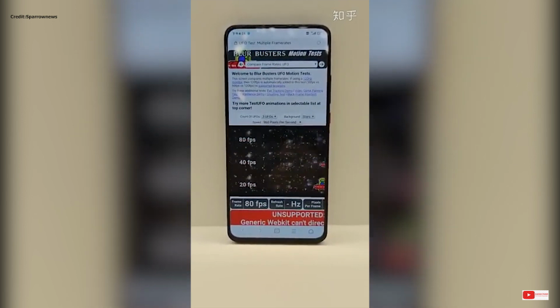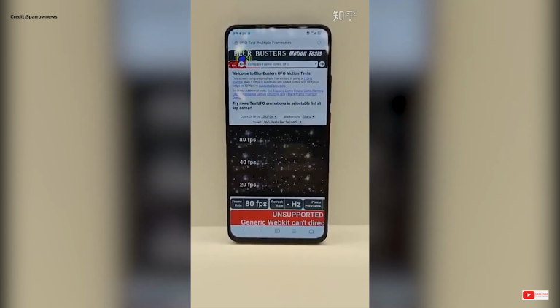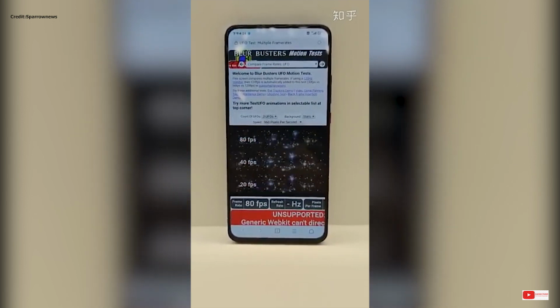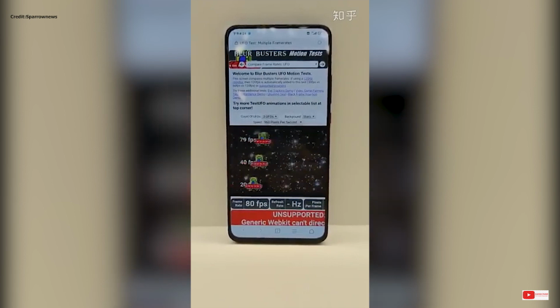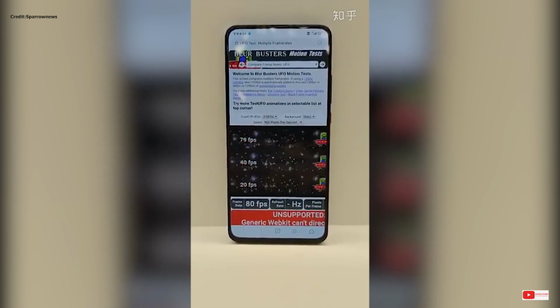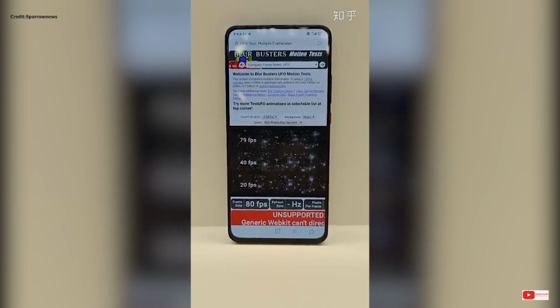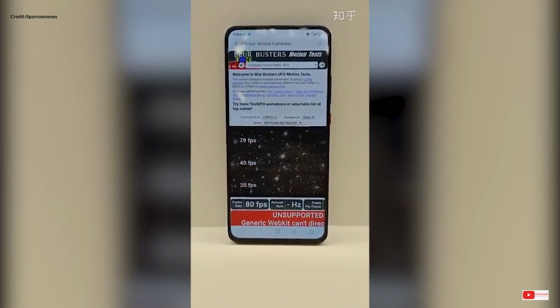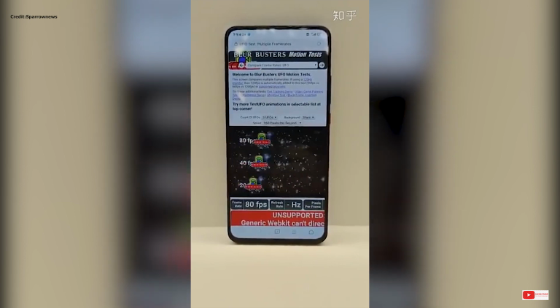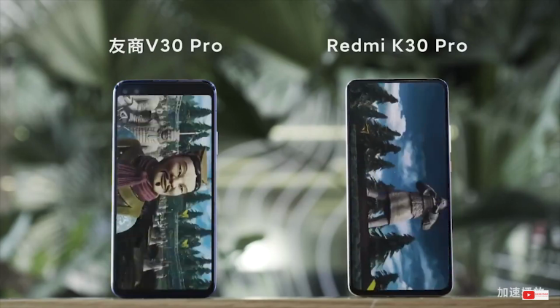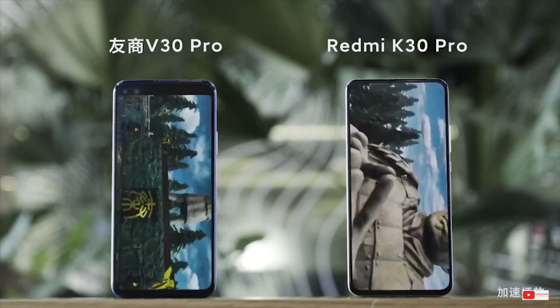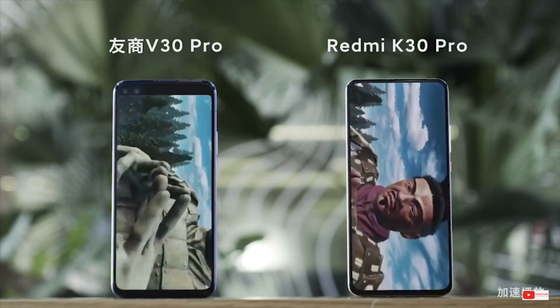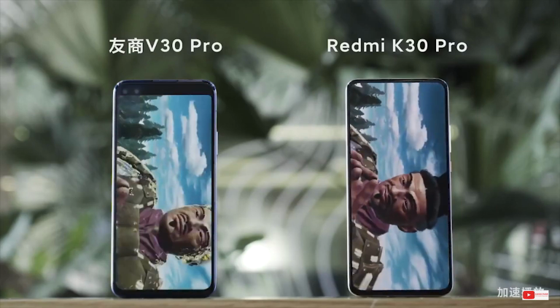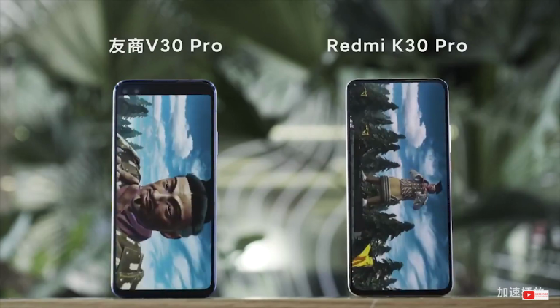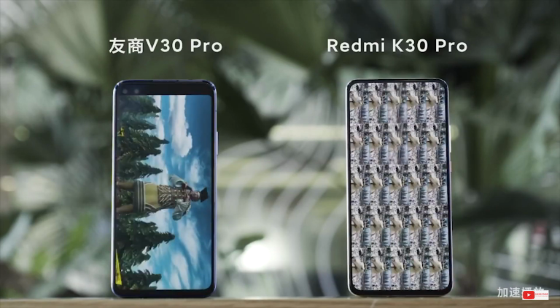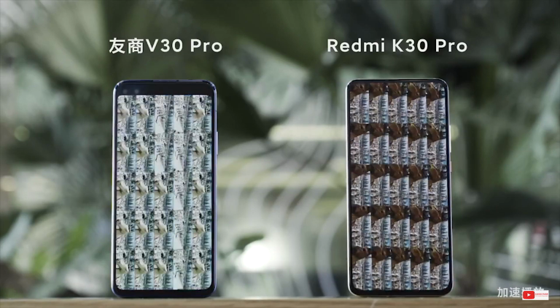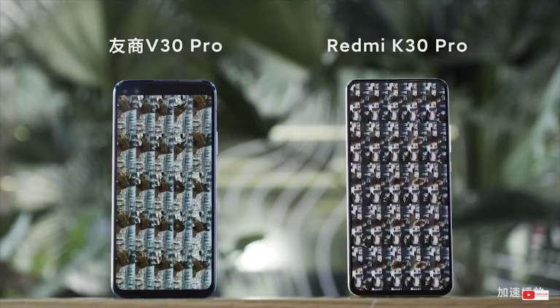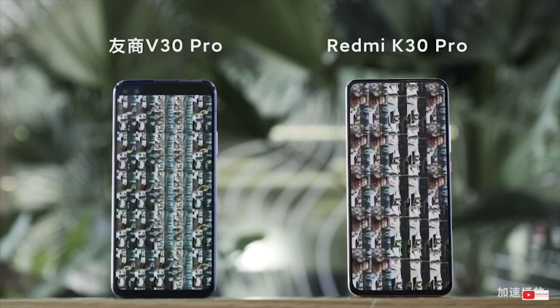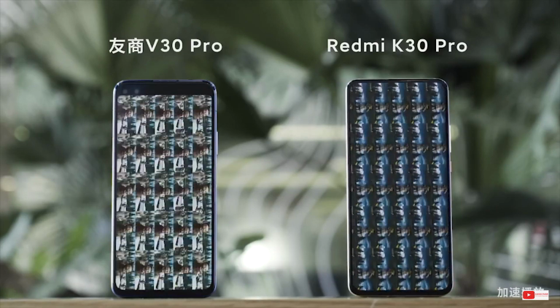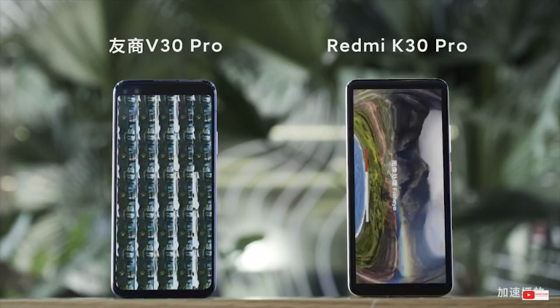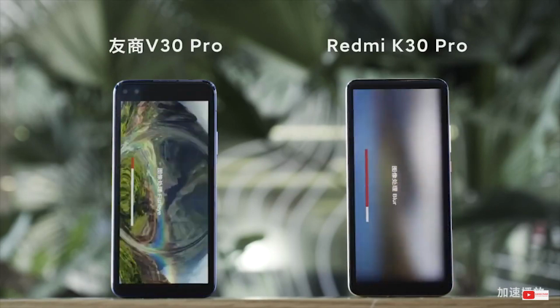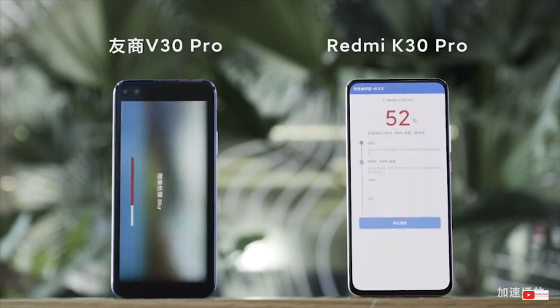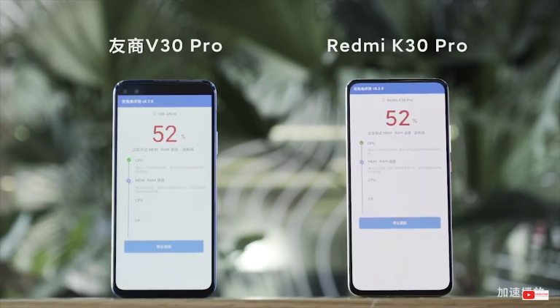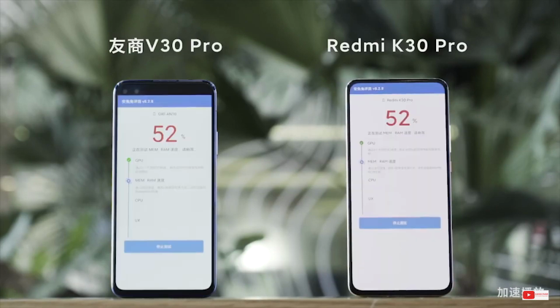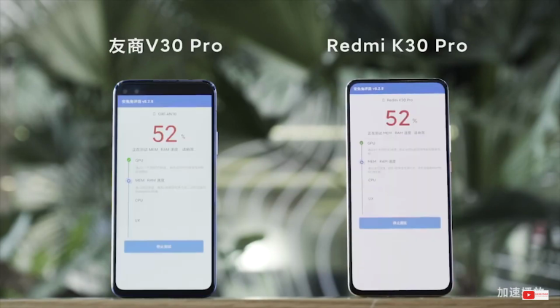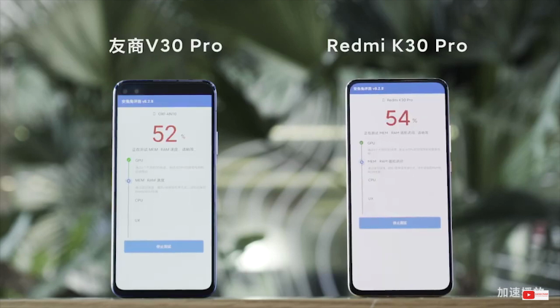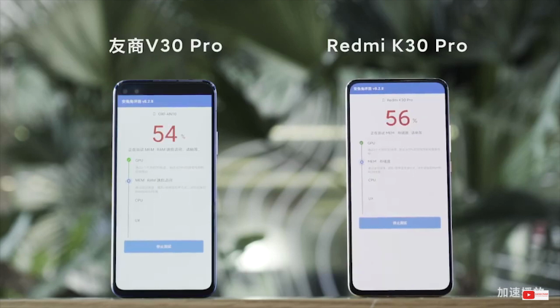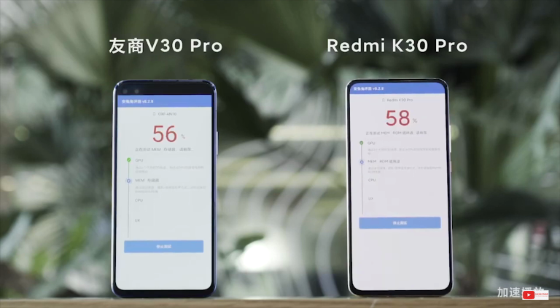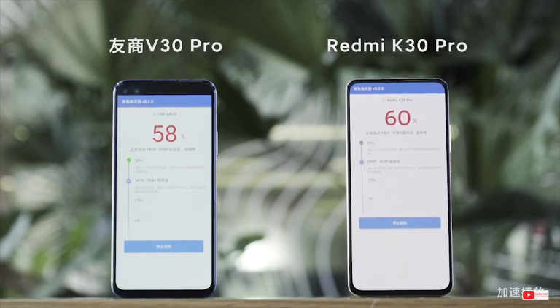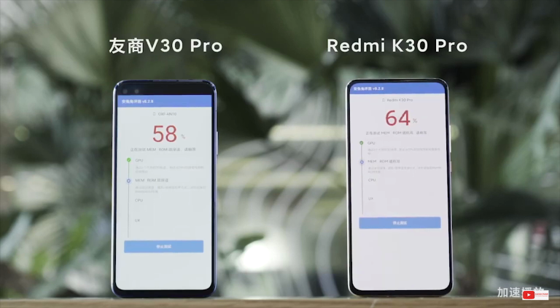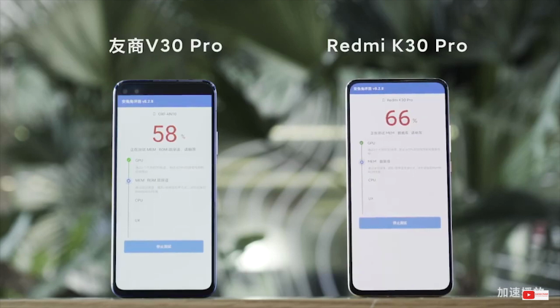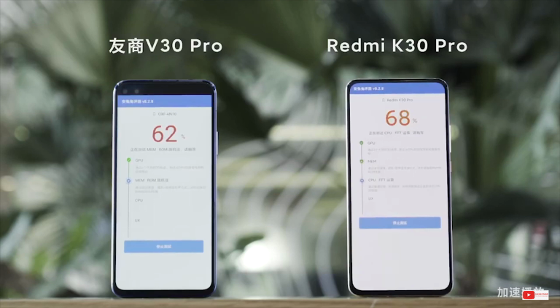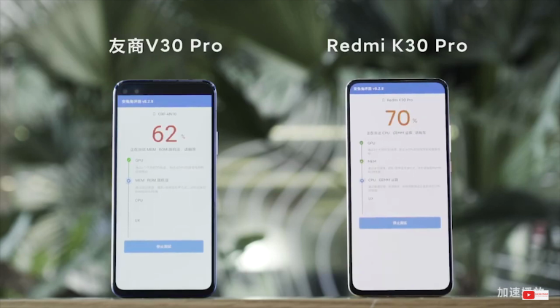A higher refresh rate allows for smoother transitions and an overall smoother experience of using a phone, while mostly useful in games, especially the ones that support over 60fps.